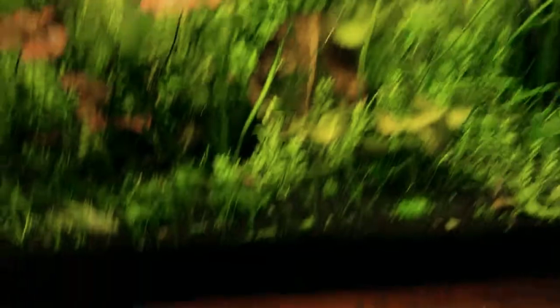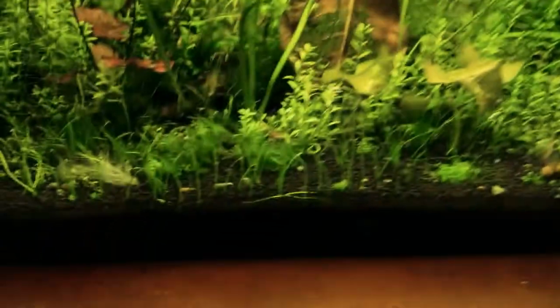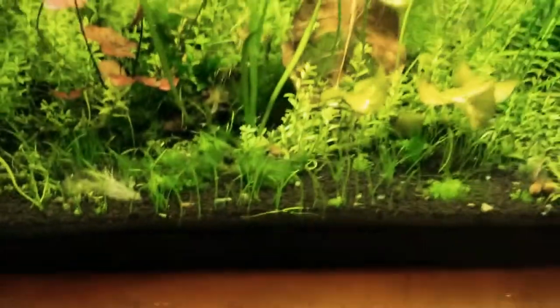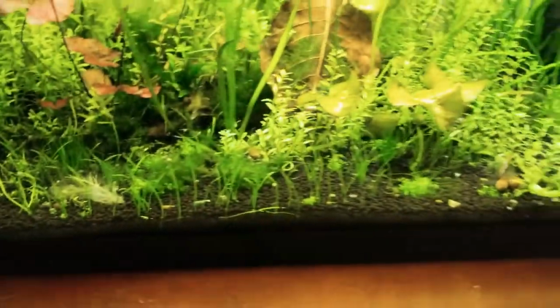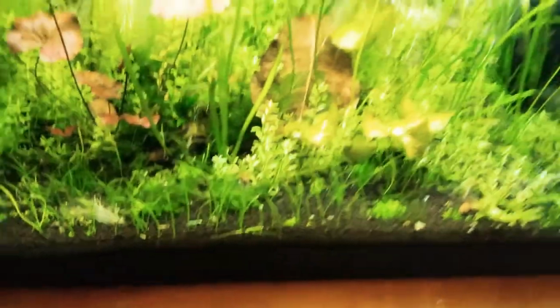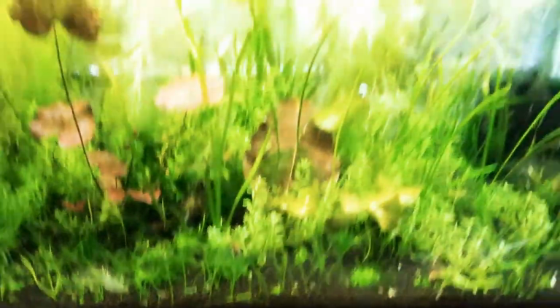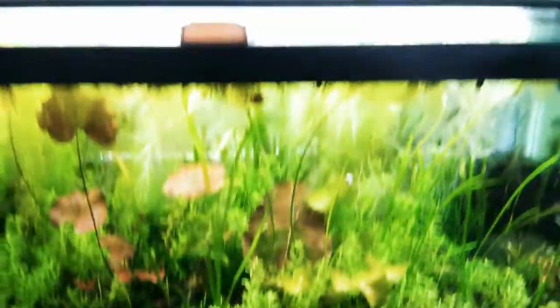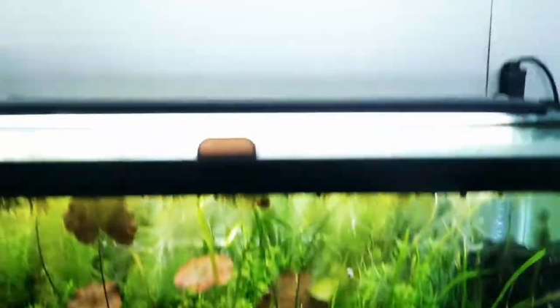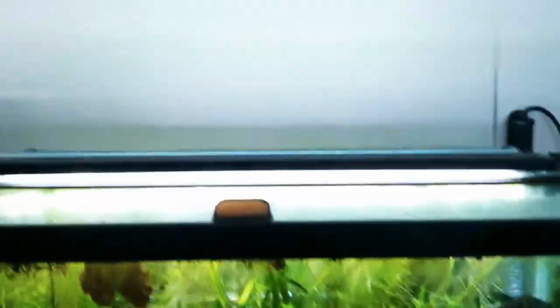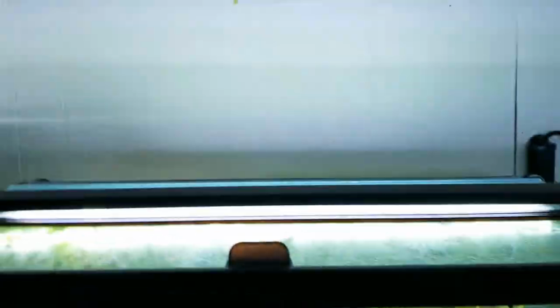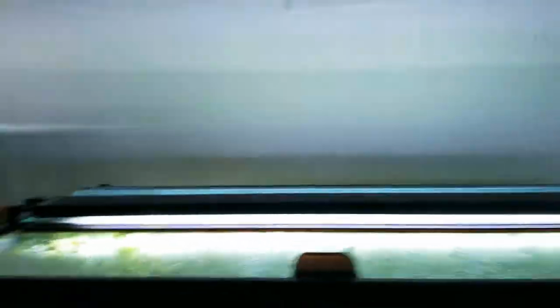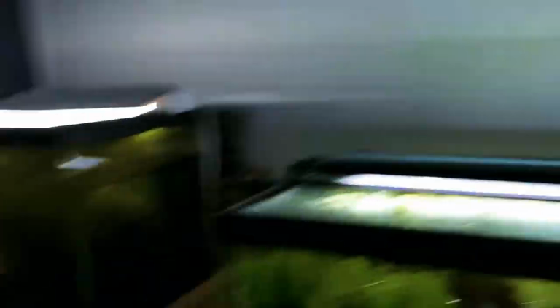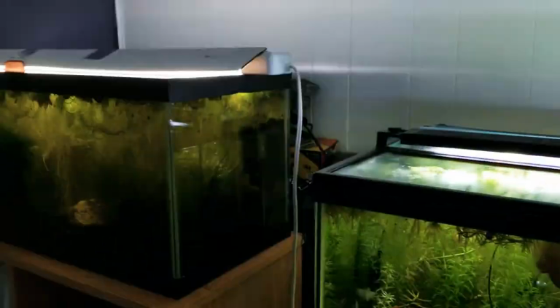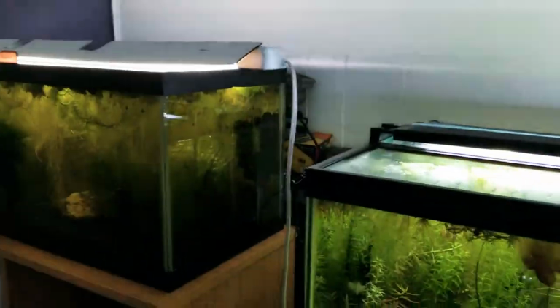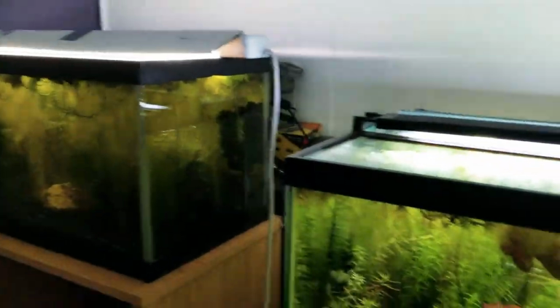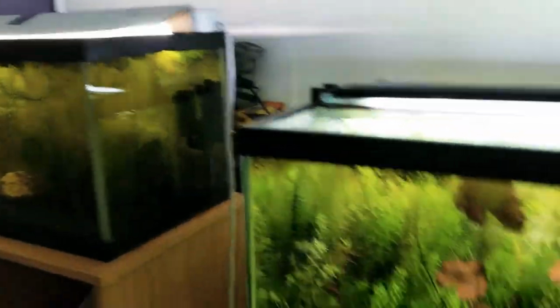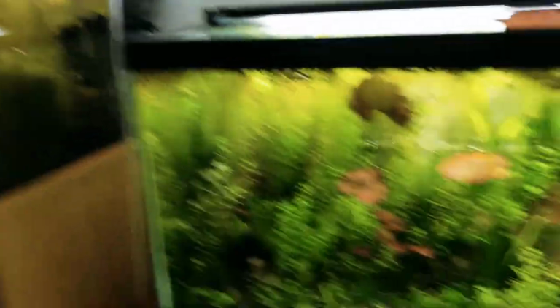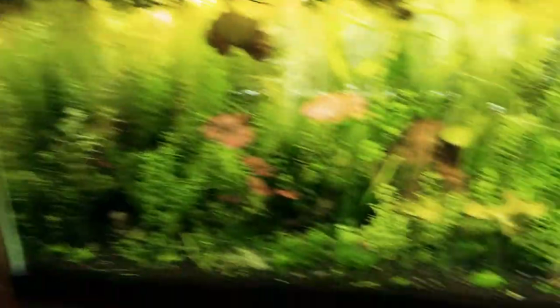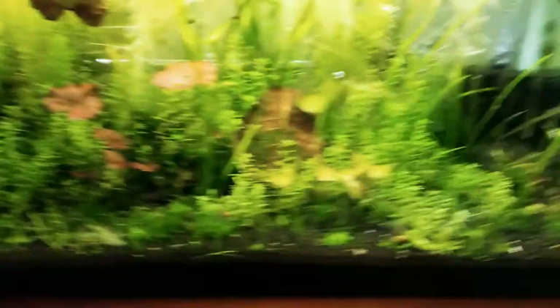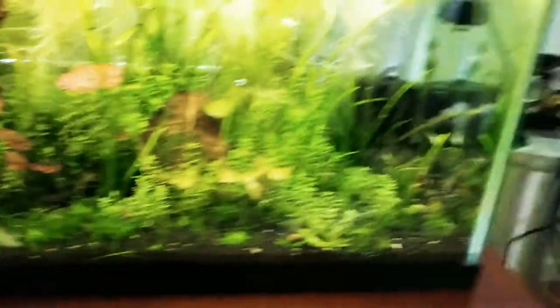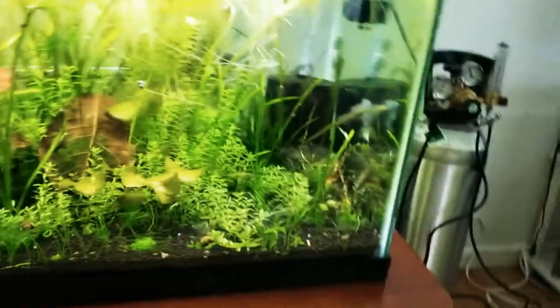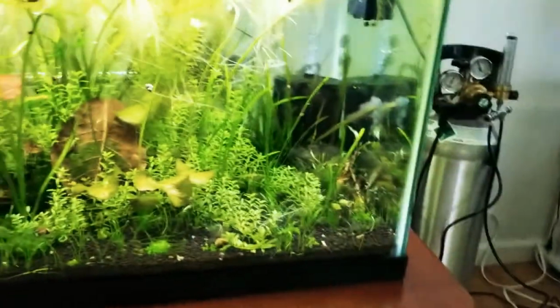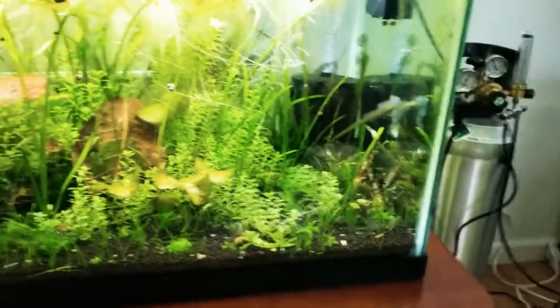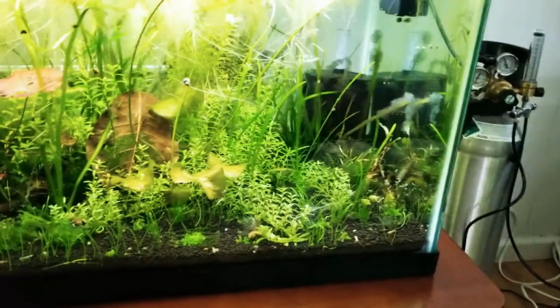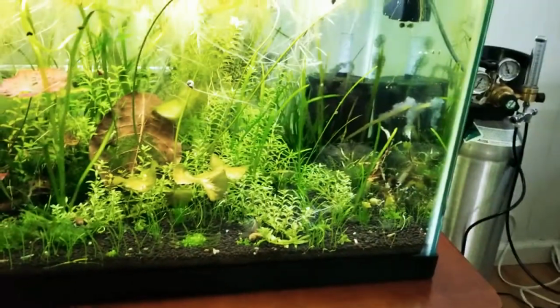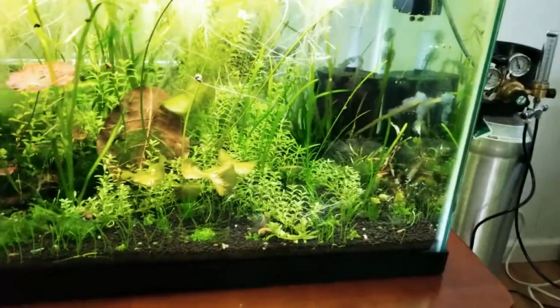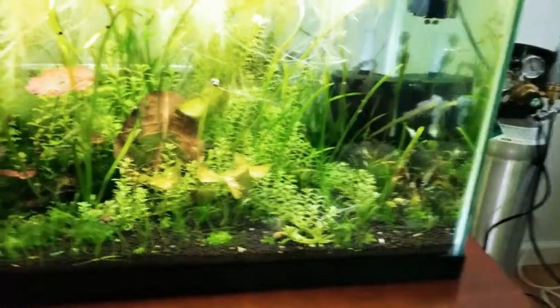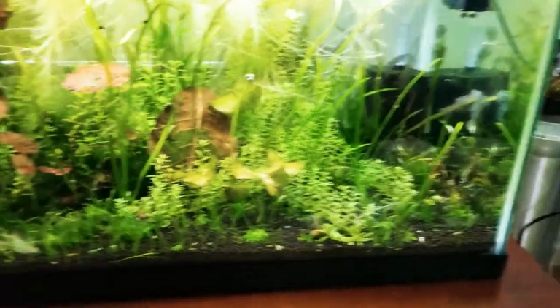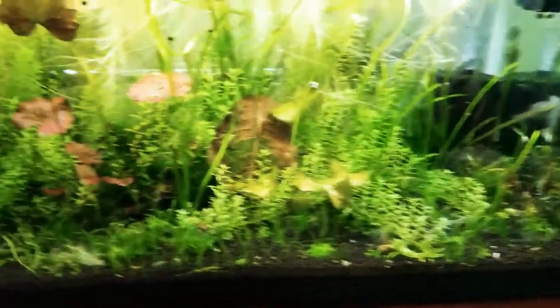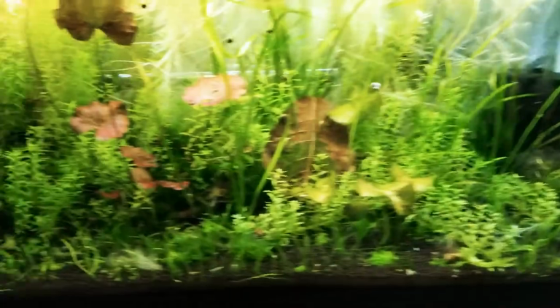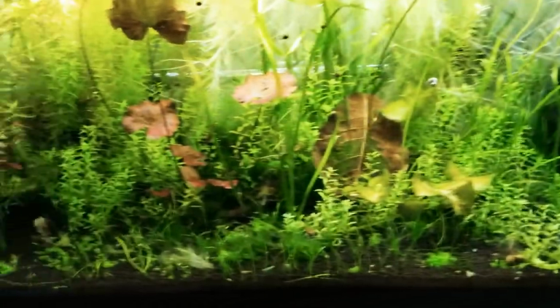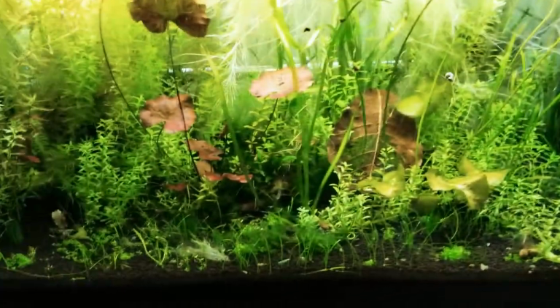Shrimp room tour. Right now I have one, two, three — eight tanks.